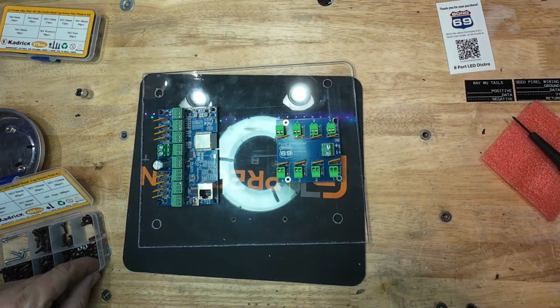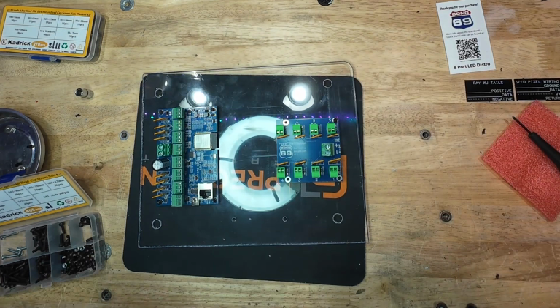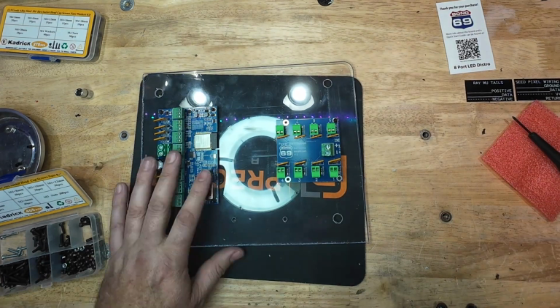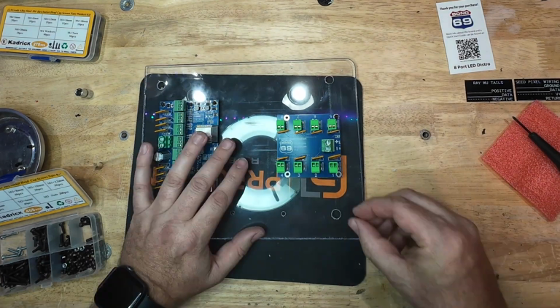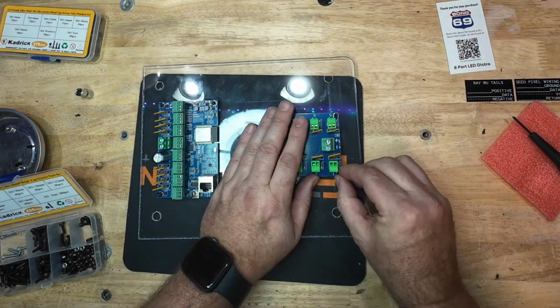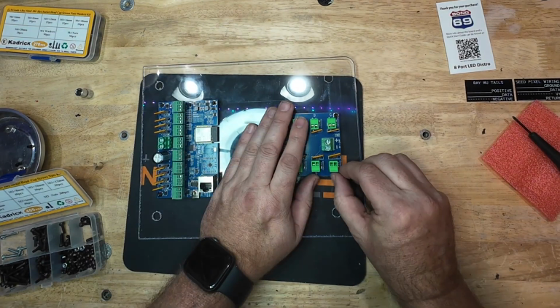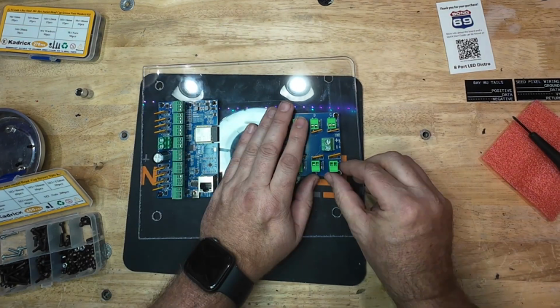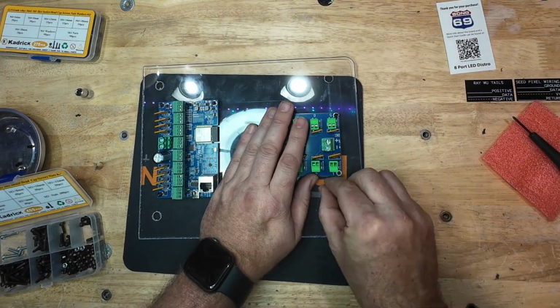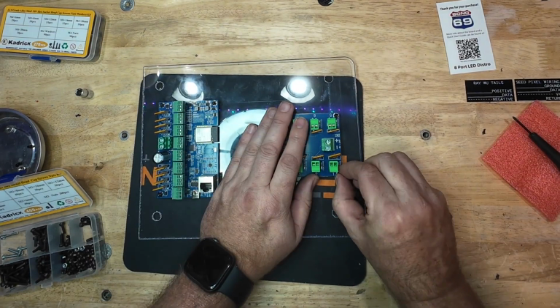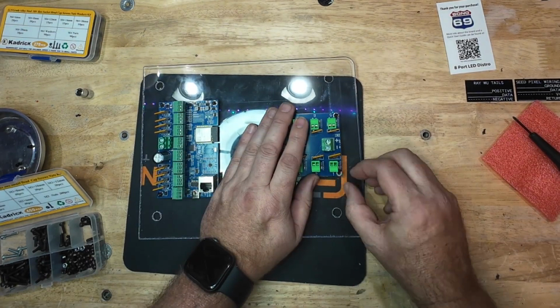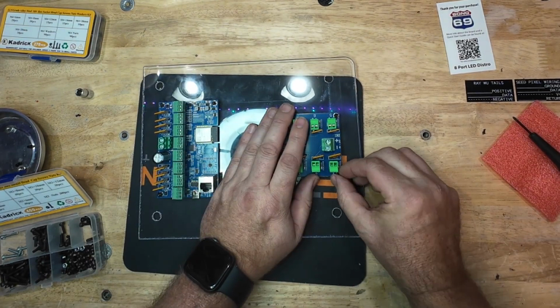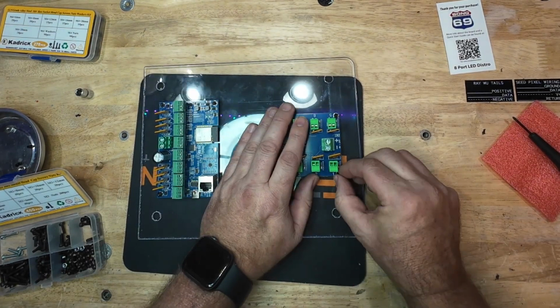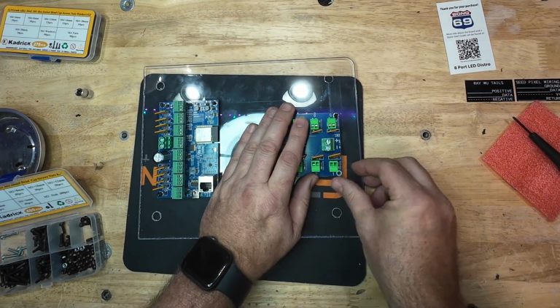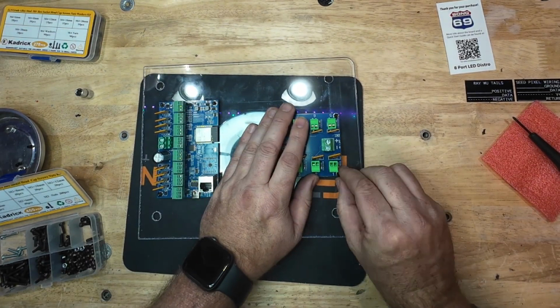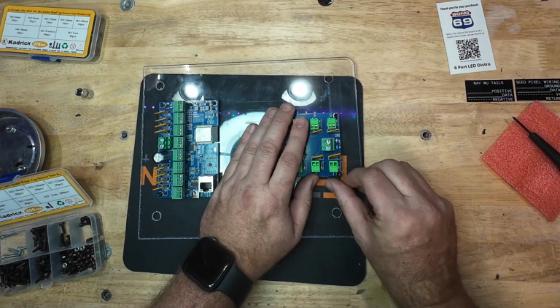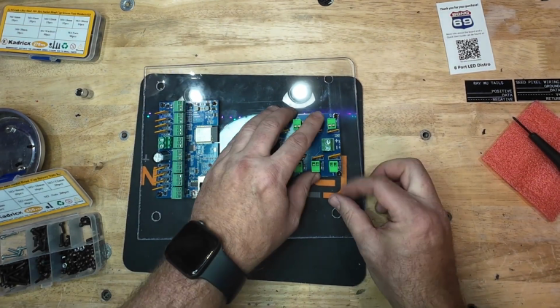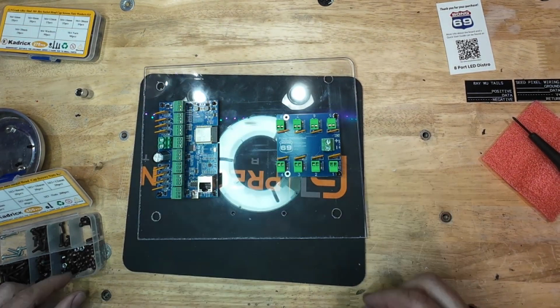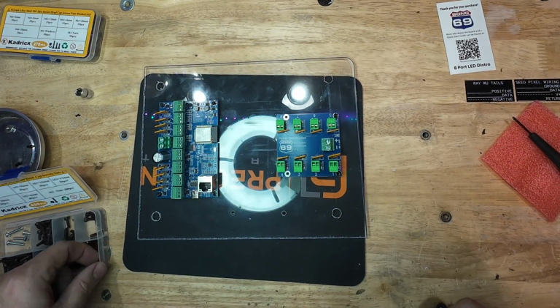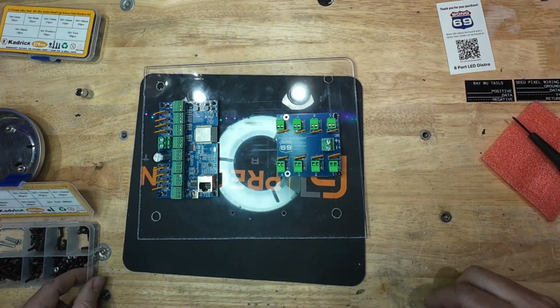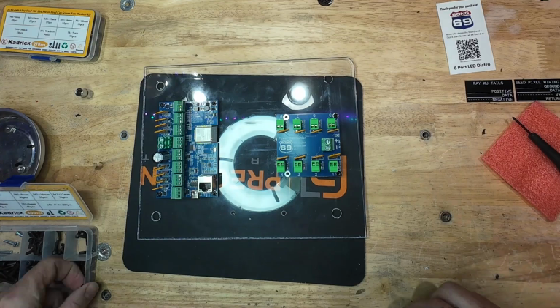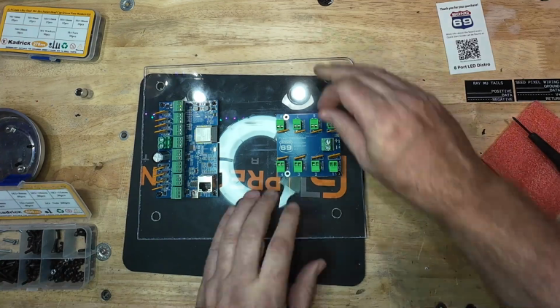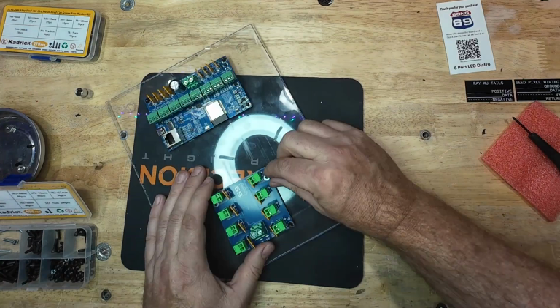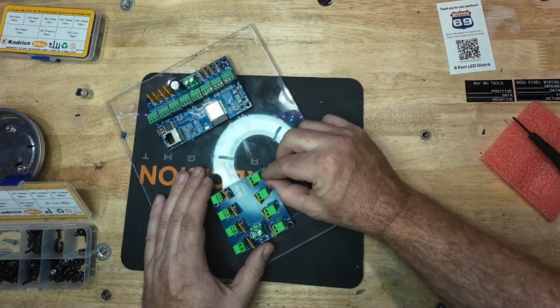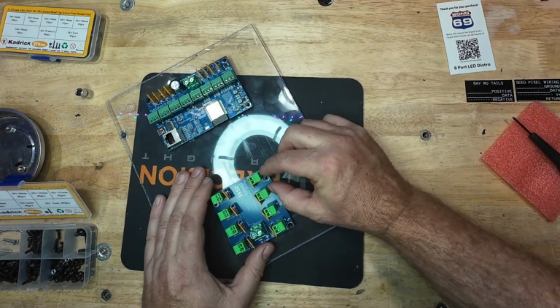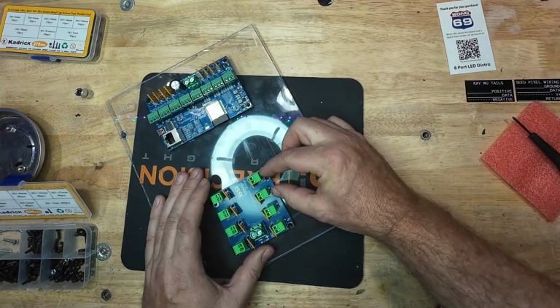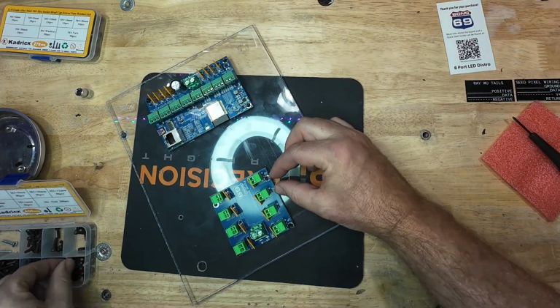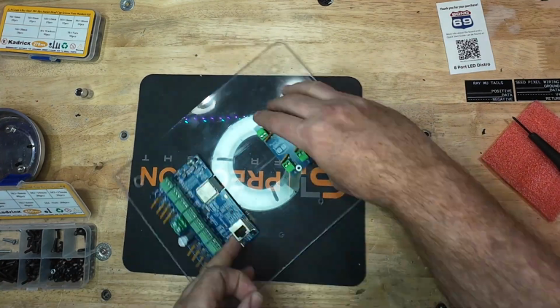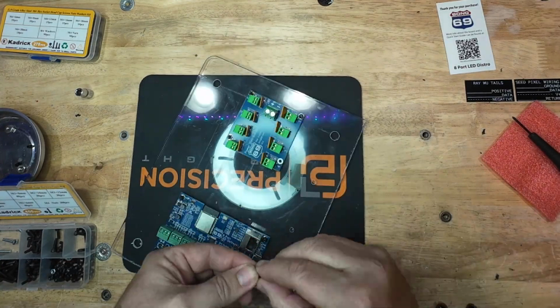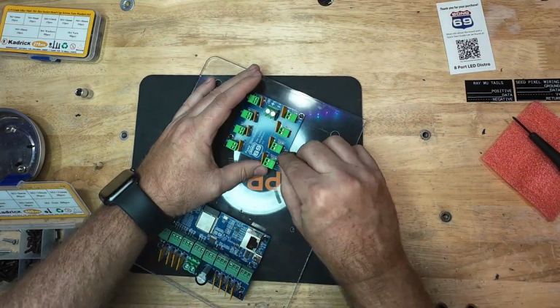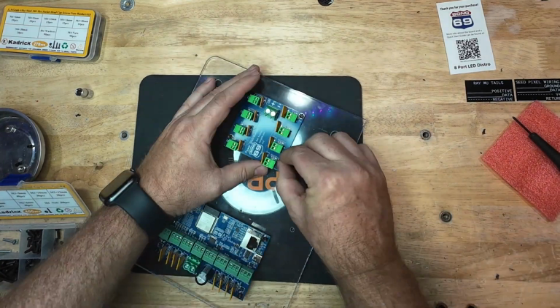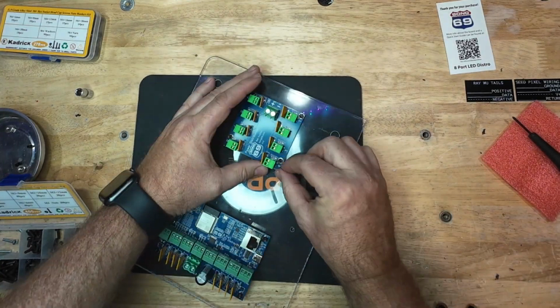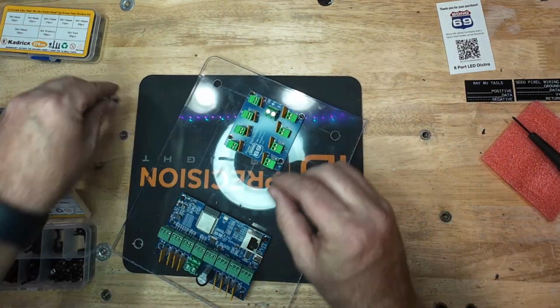I've mounted the Bong69 controller and the power distribution board onto the clear plexiglass plate.